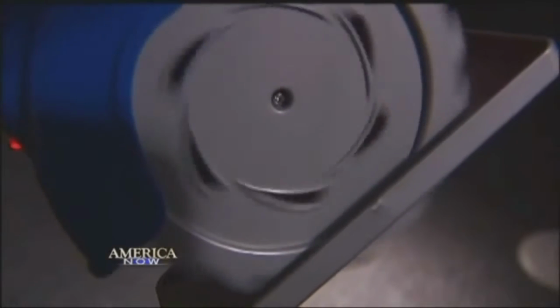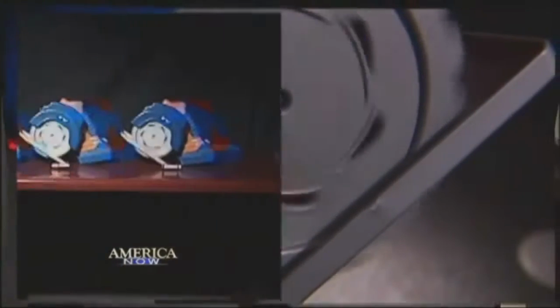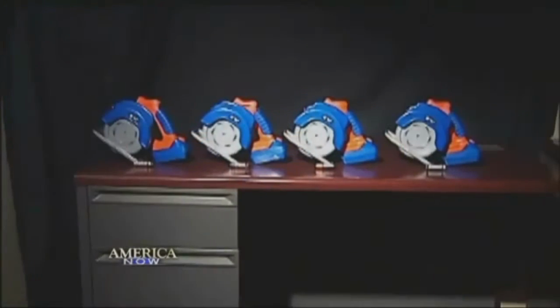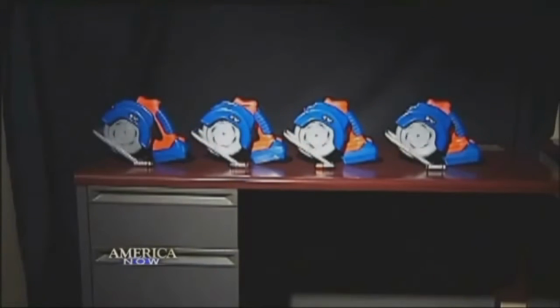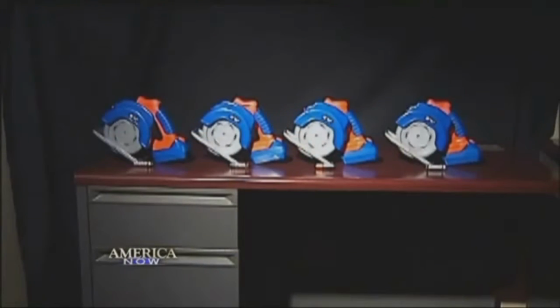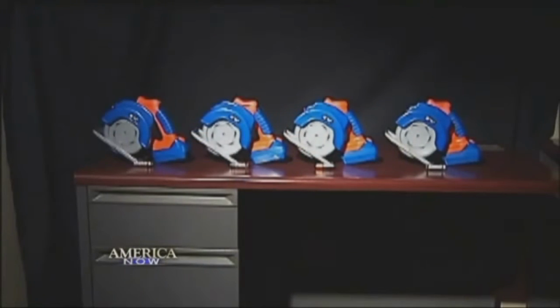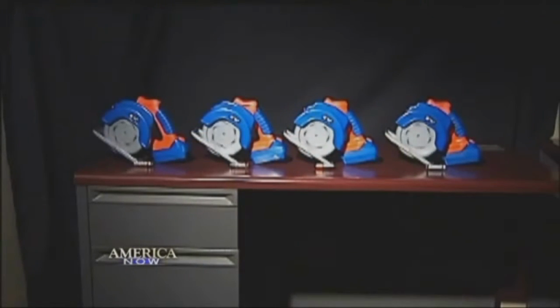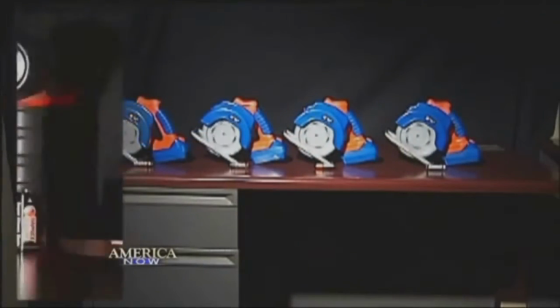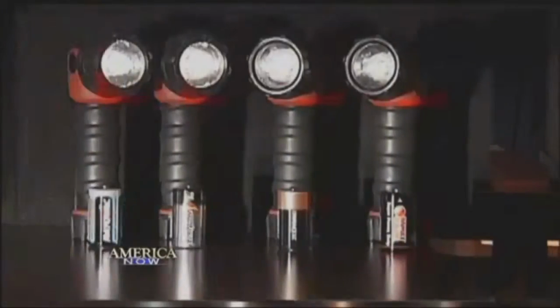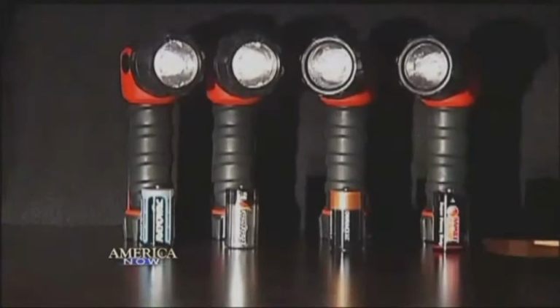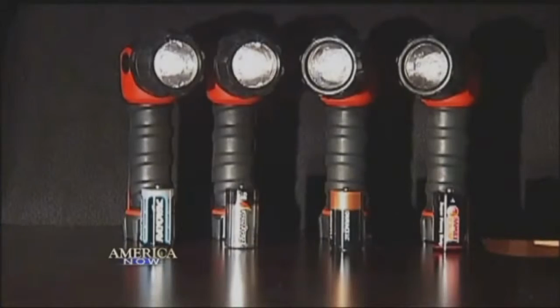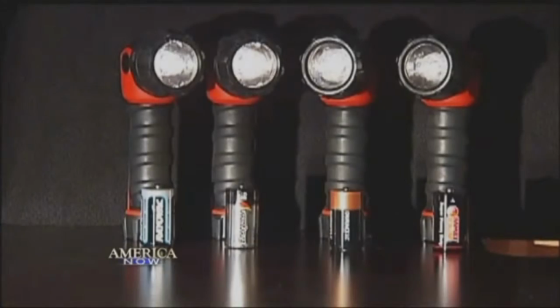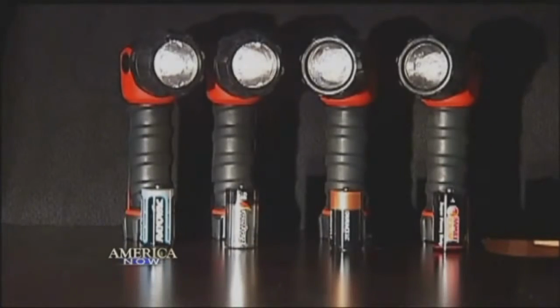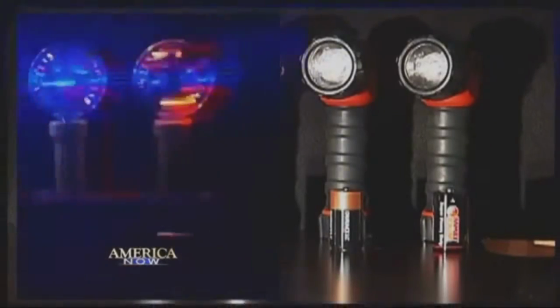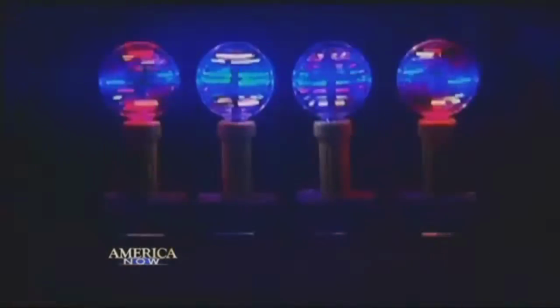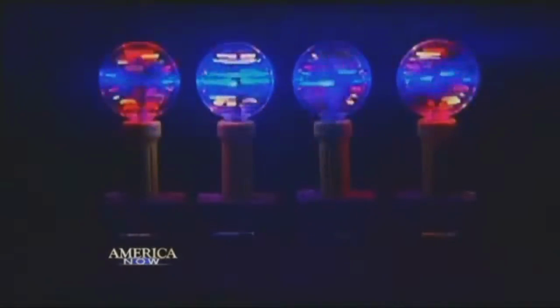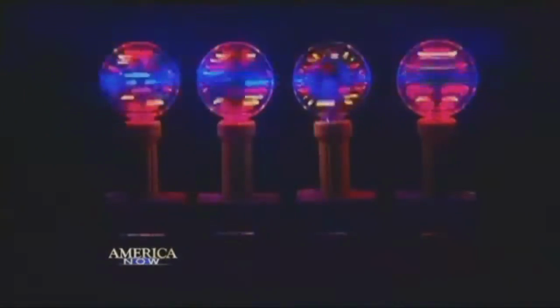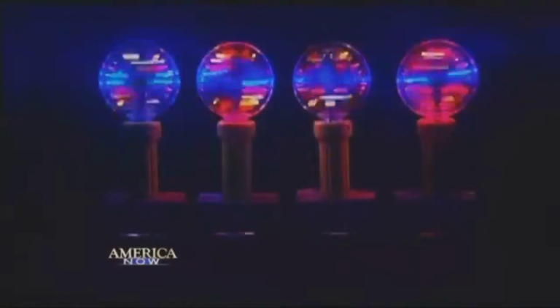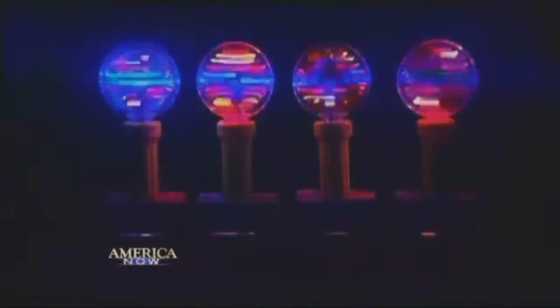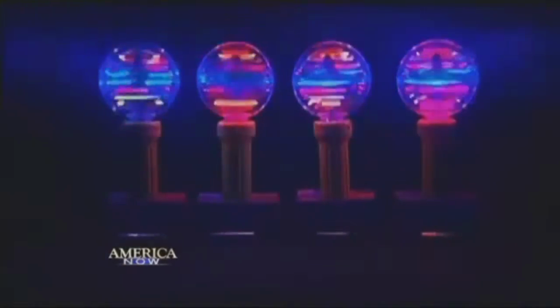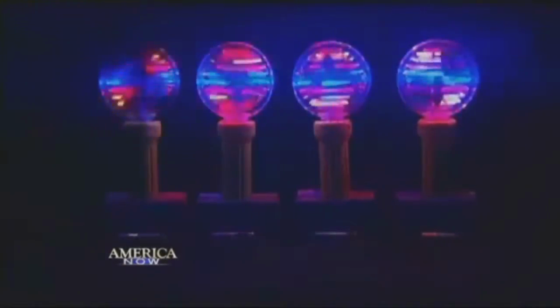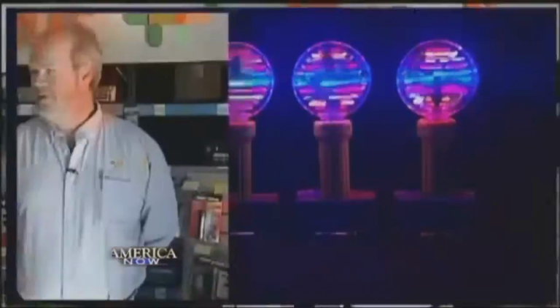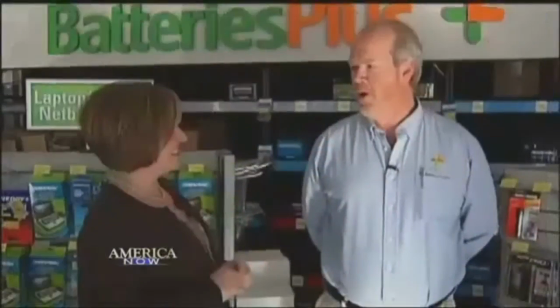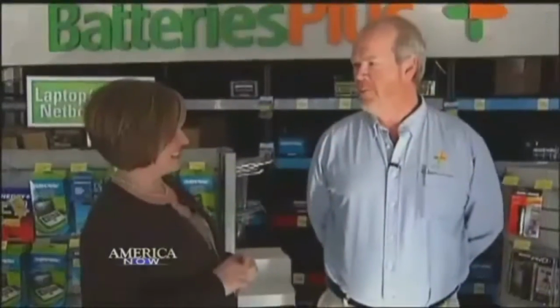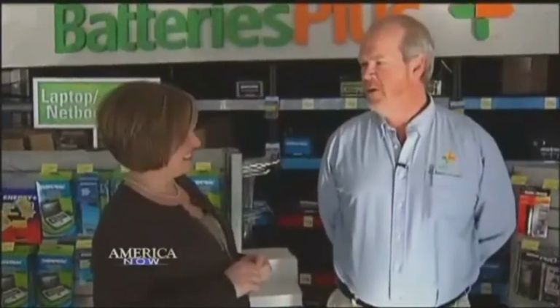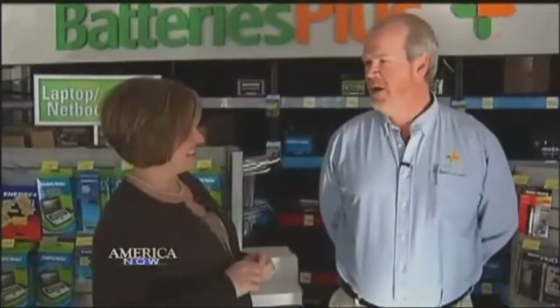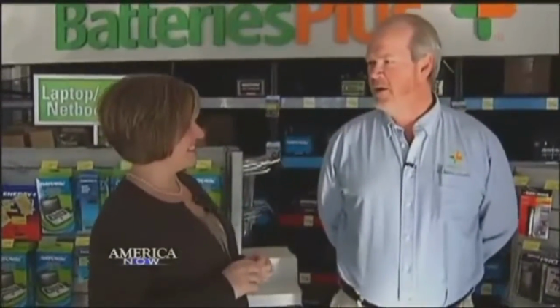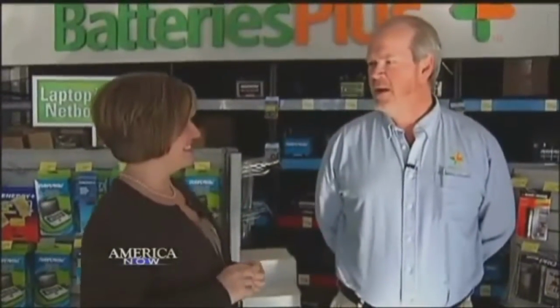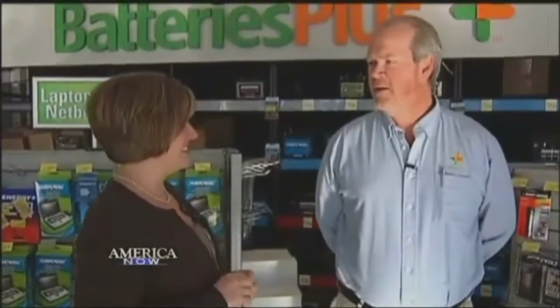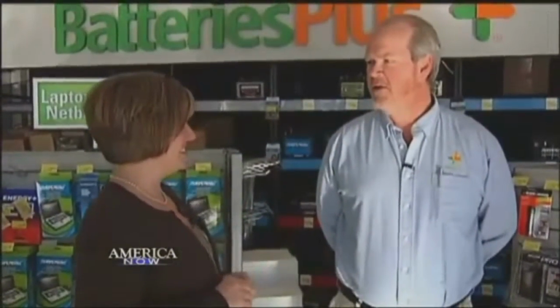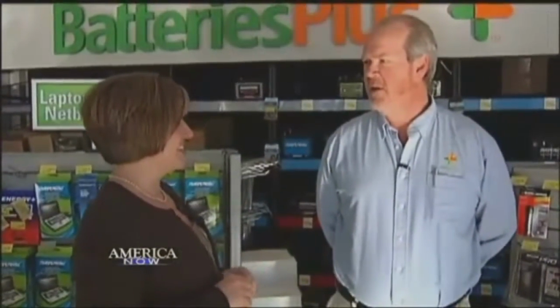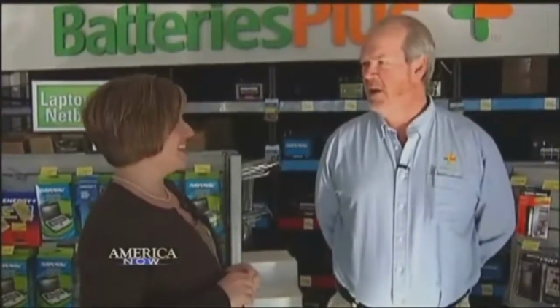And then we waited and waited and waited. And while we waited some more, we picked the brain of a battery expert.